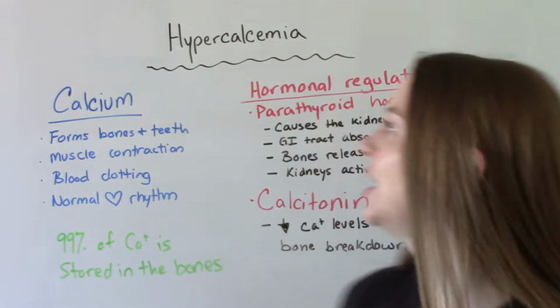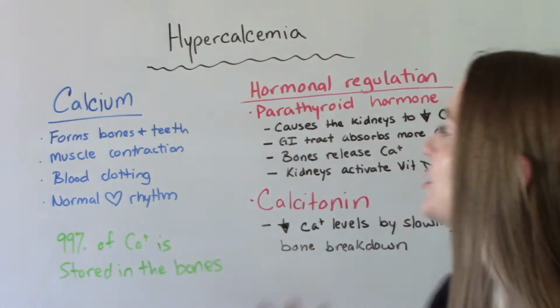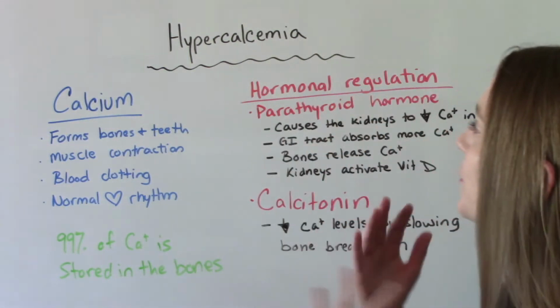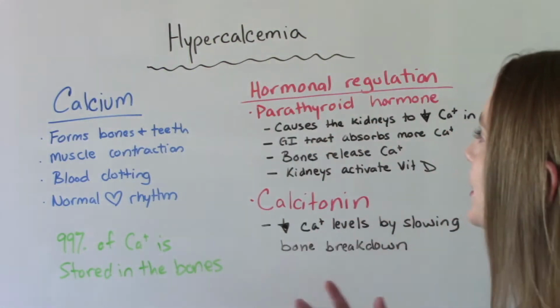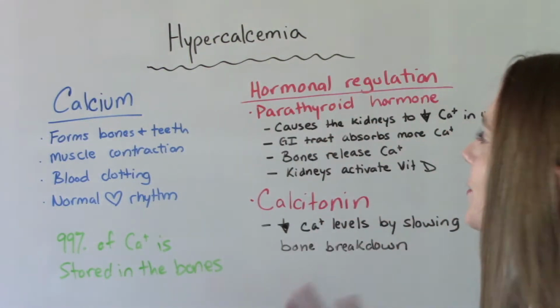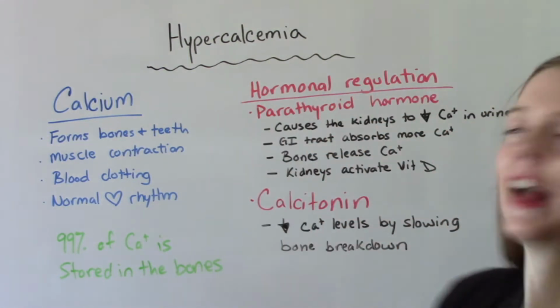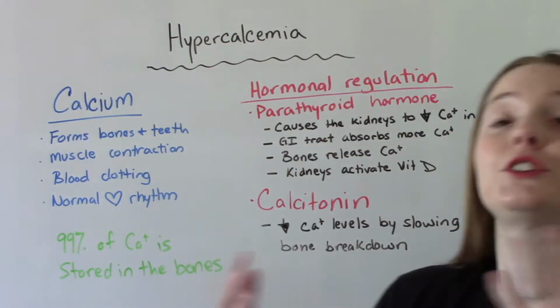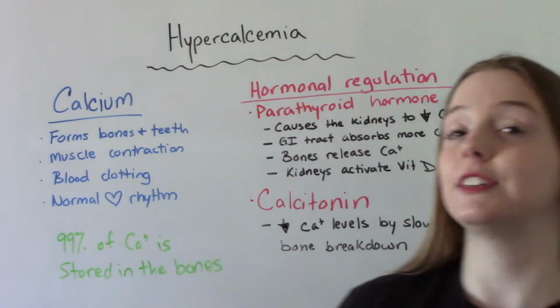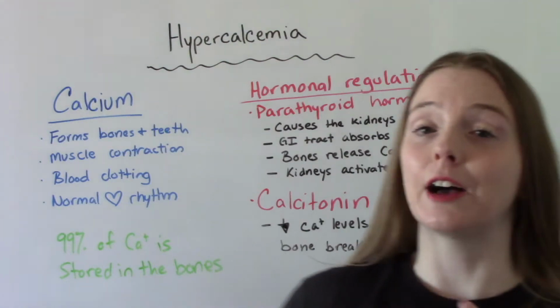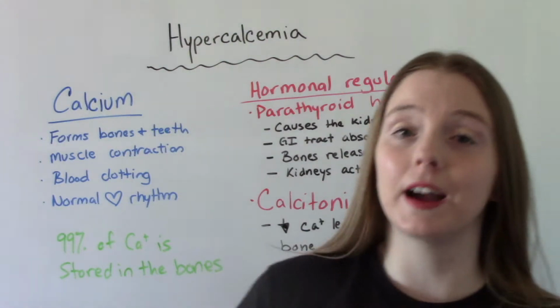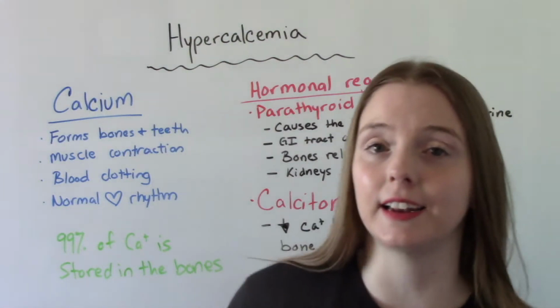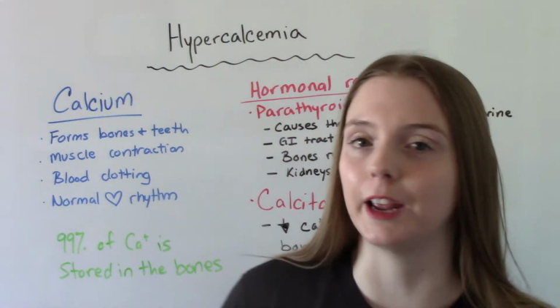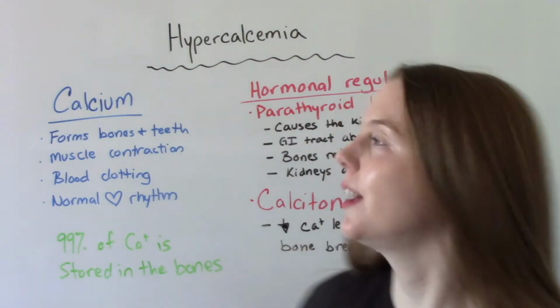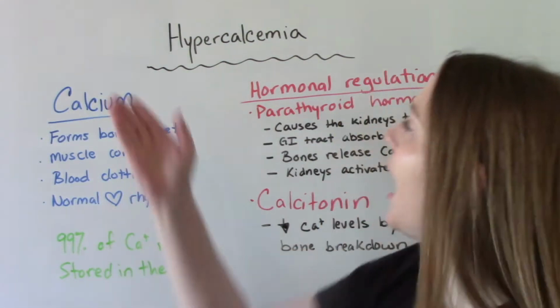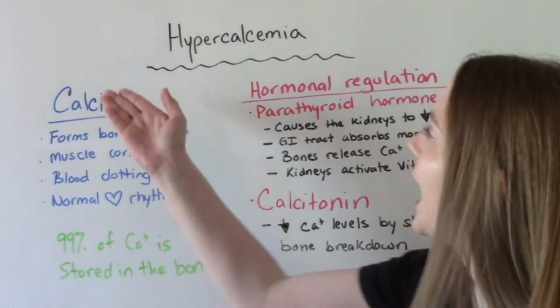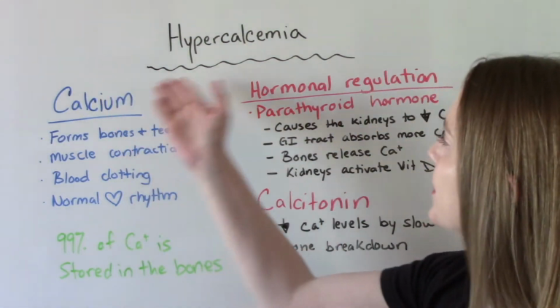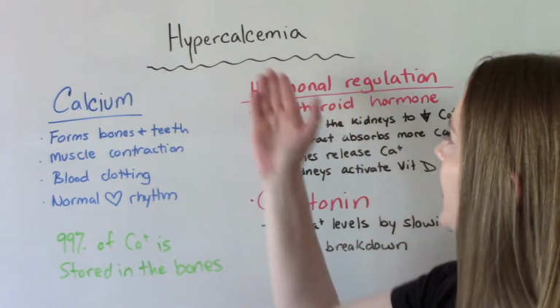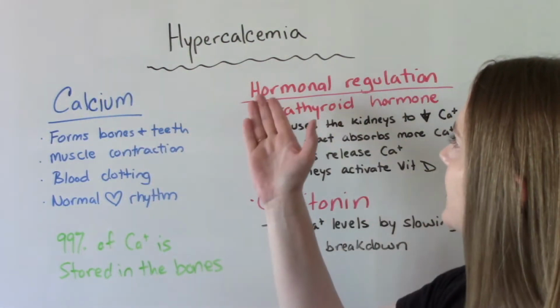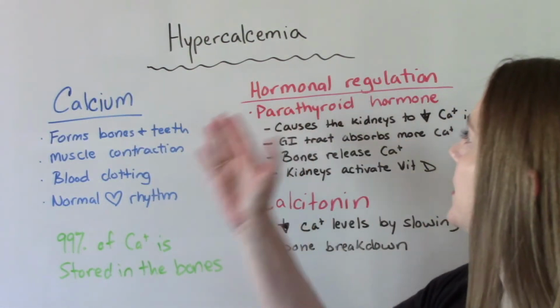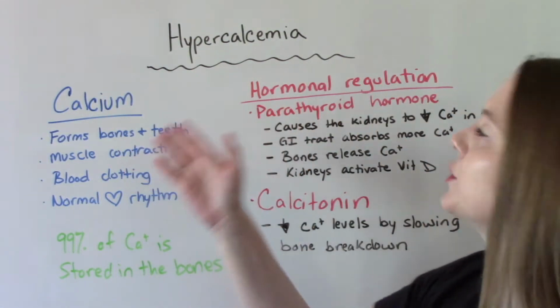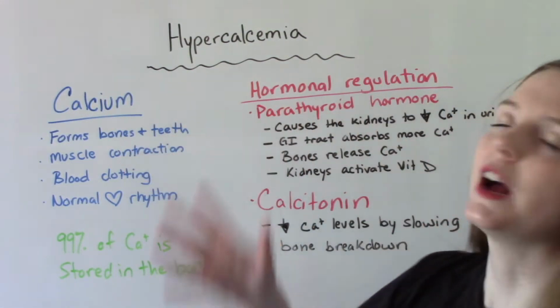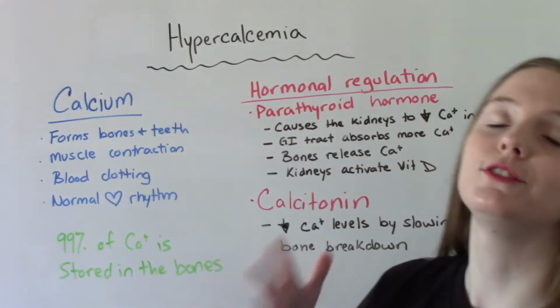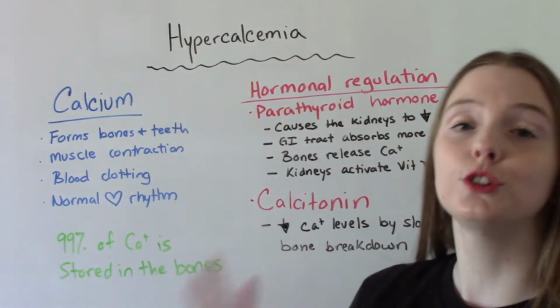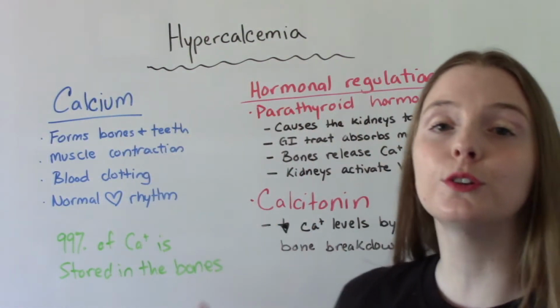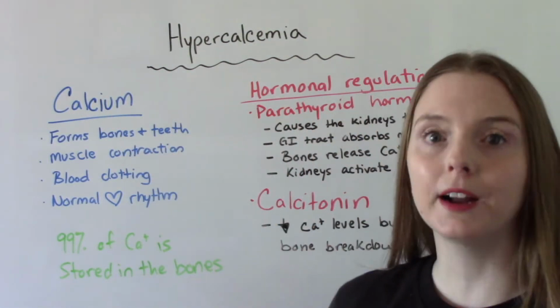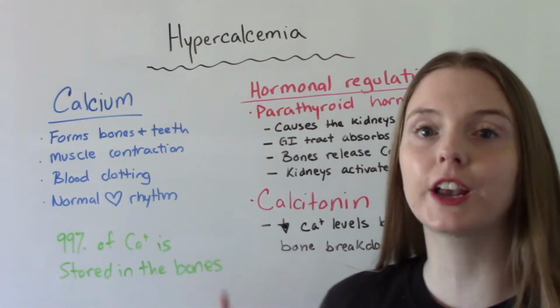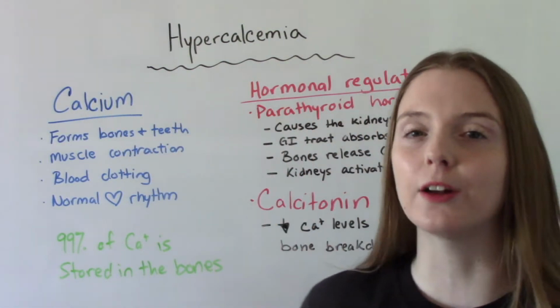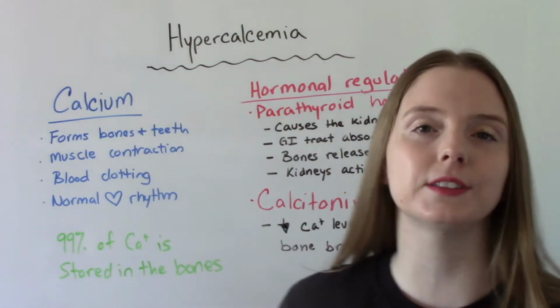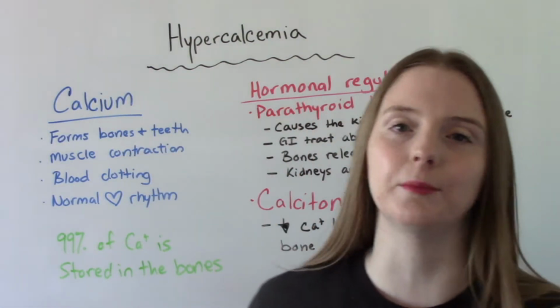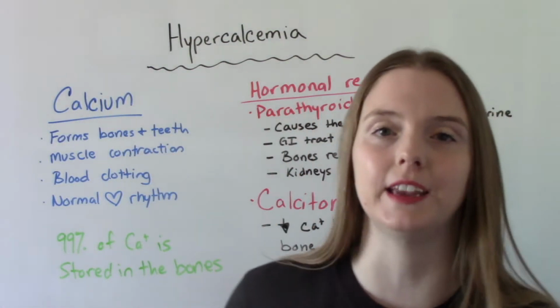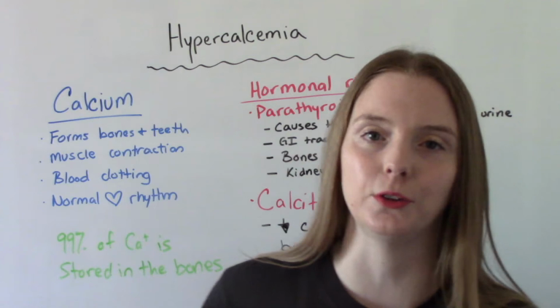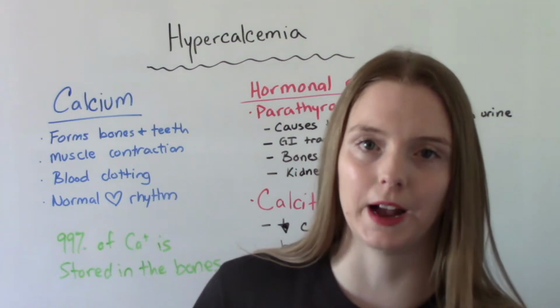As you can tell by the name, hypercalcemia means you have too much calcium in your body.